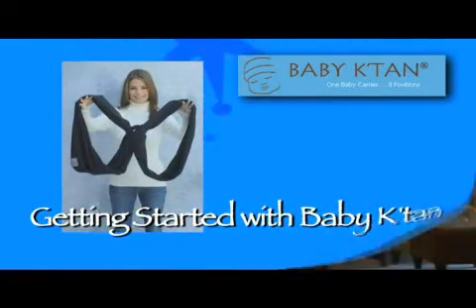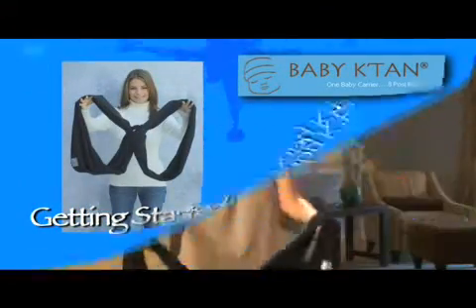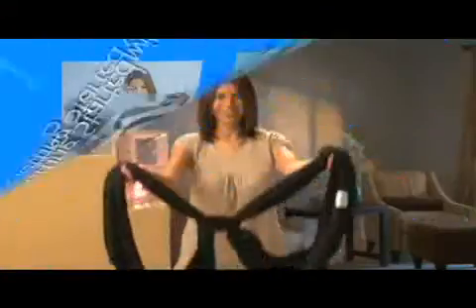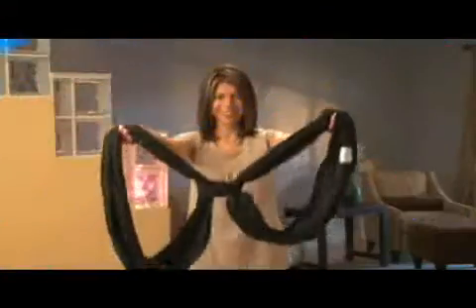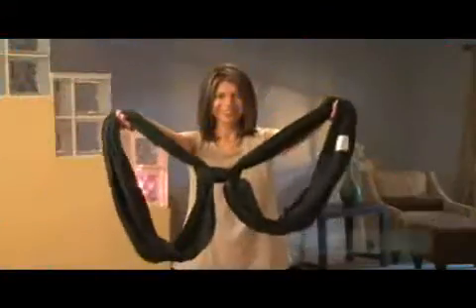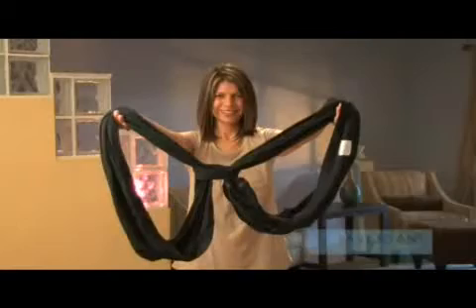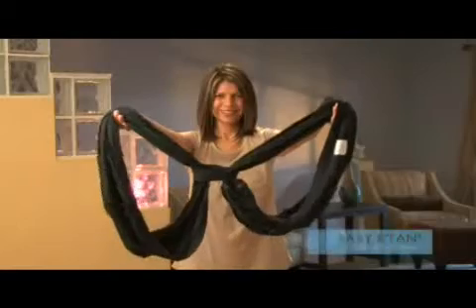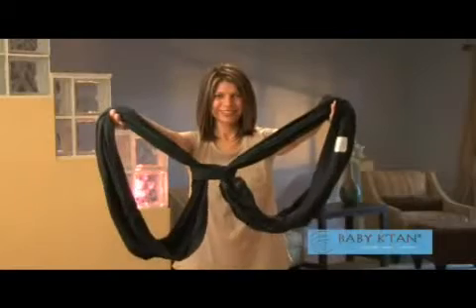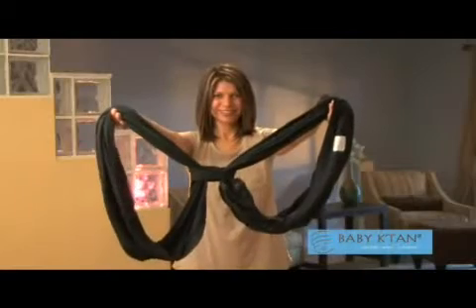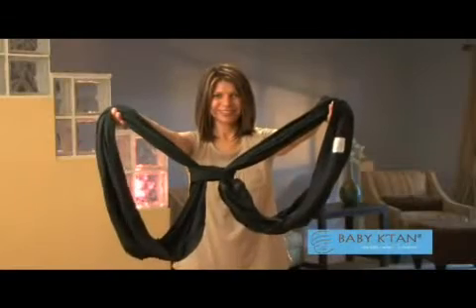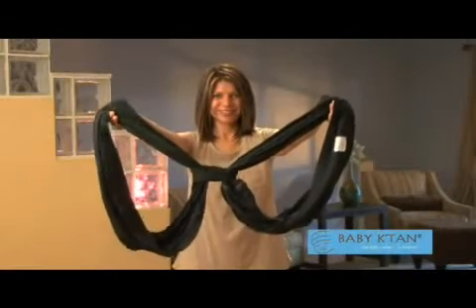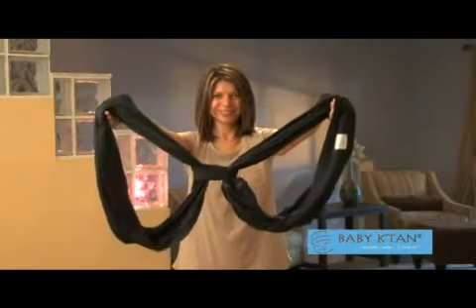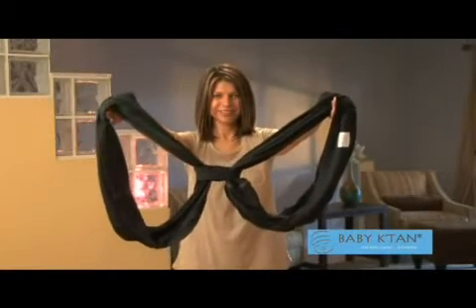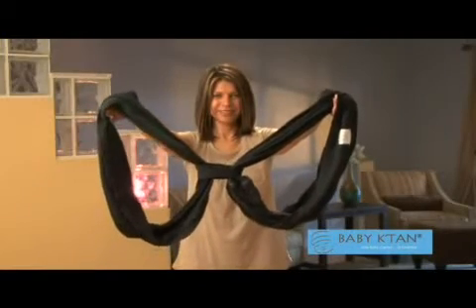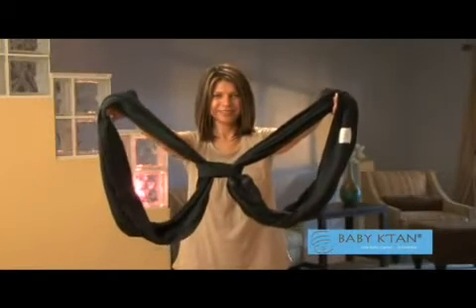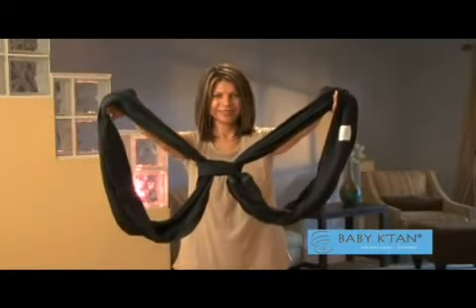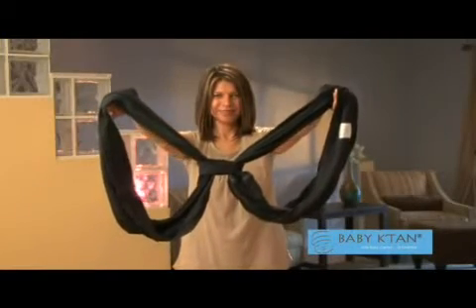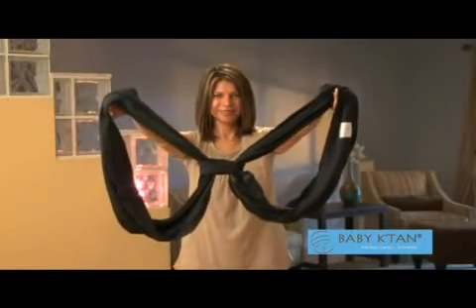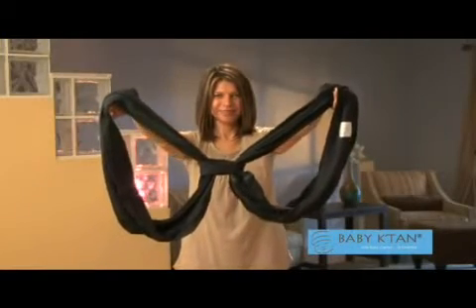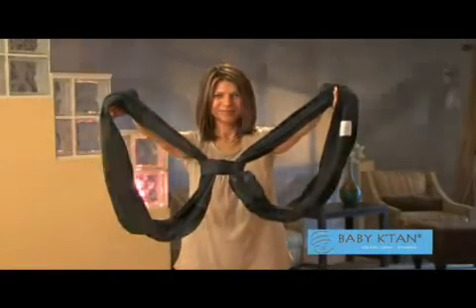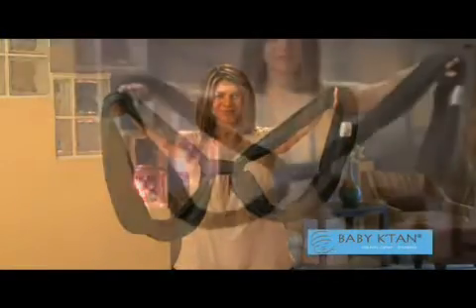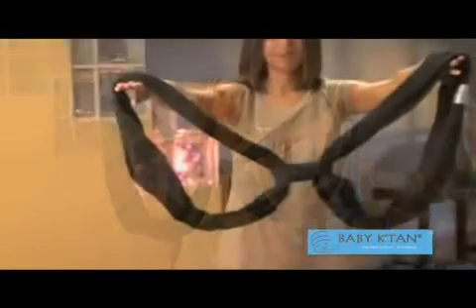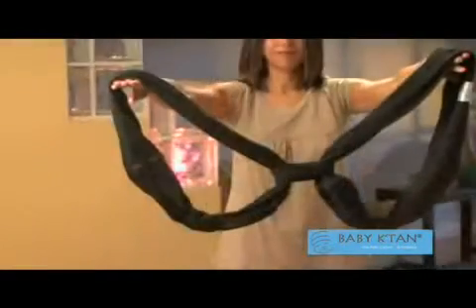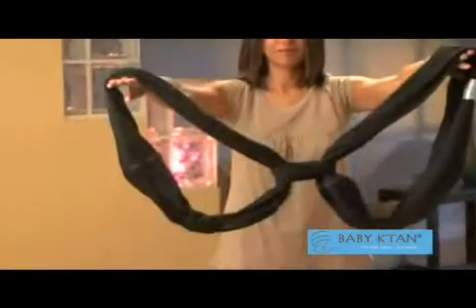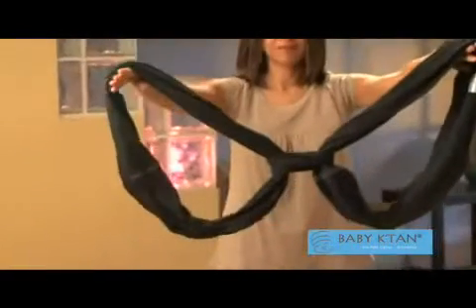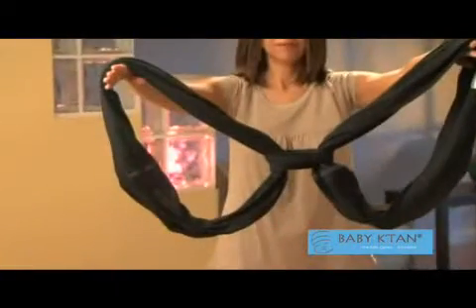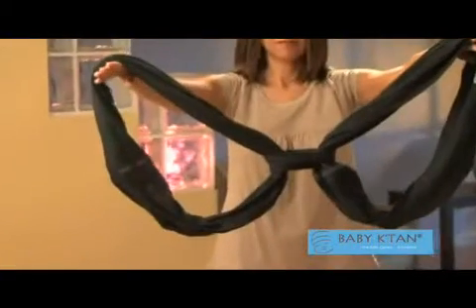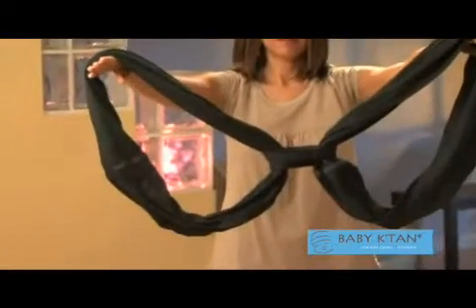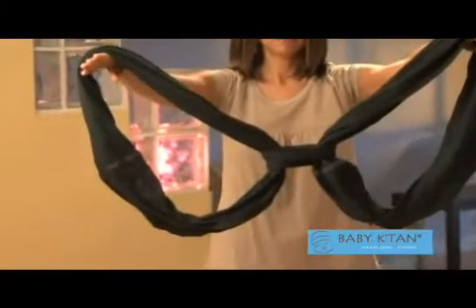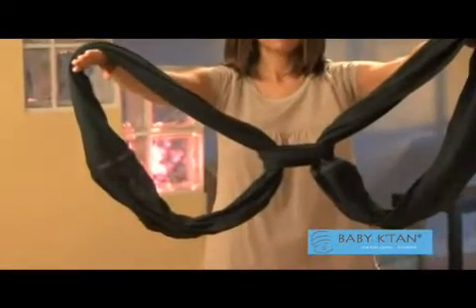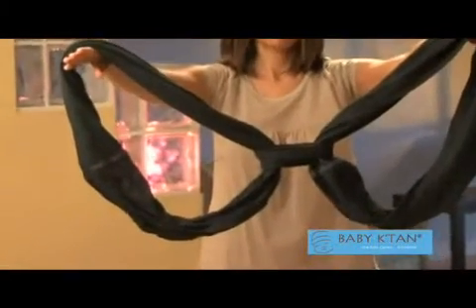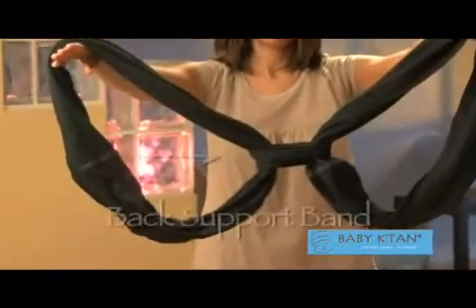The Baby Catan is made up of two loops of fabric connected by a smaller fabric loop that is your back support band.